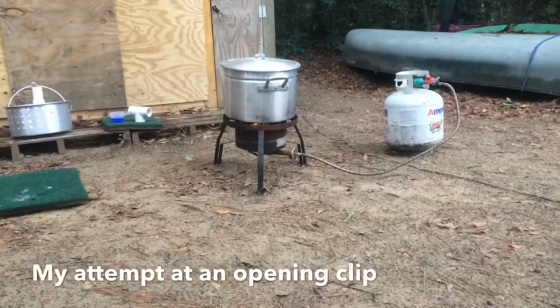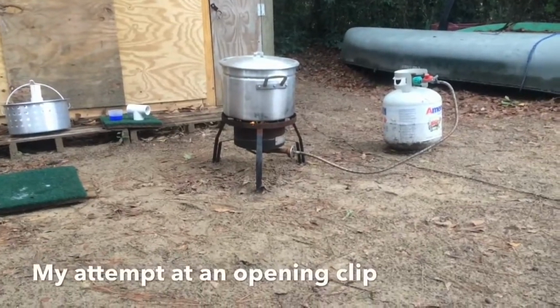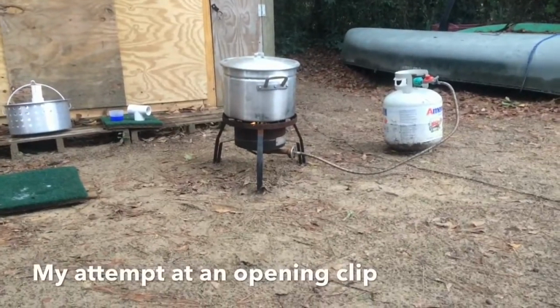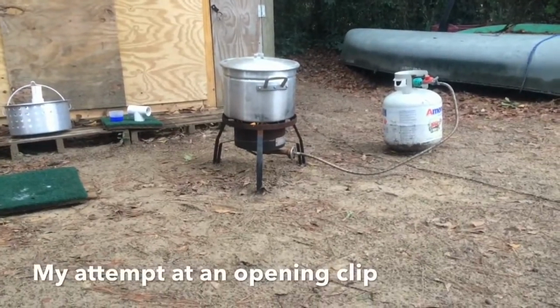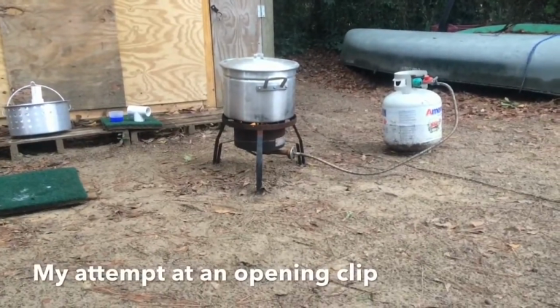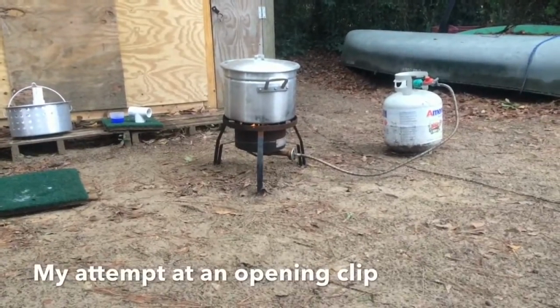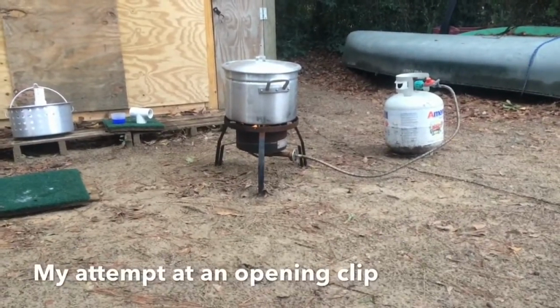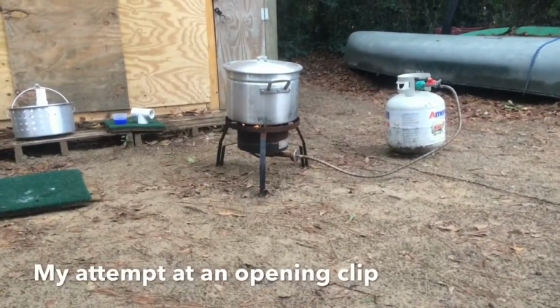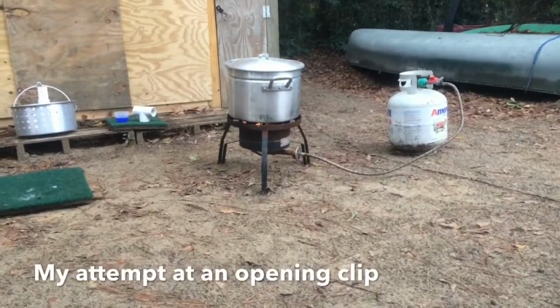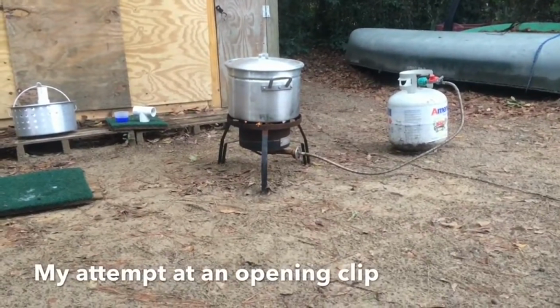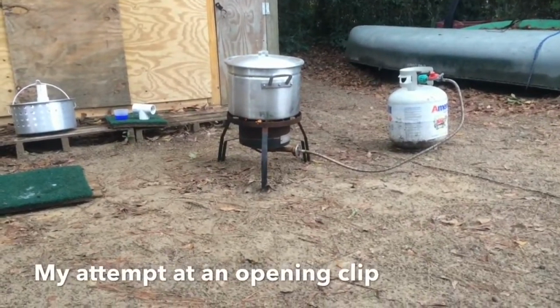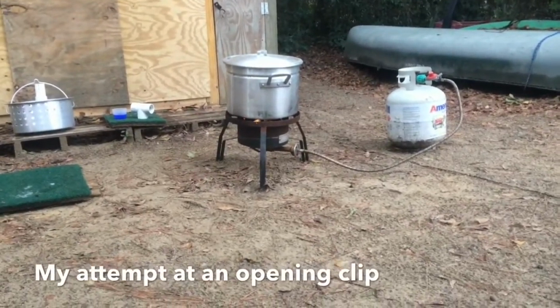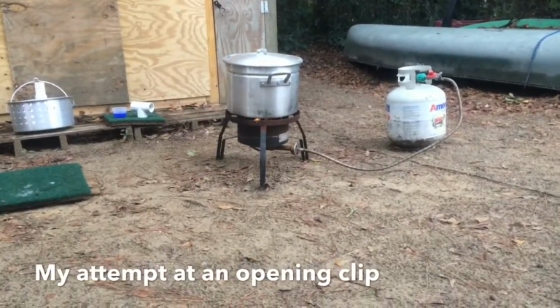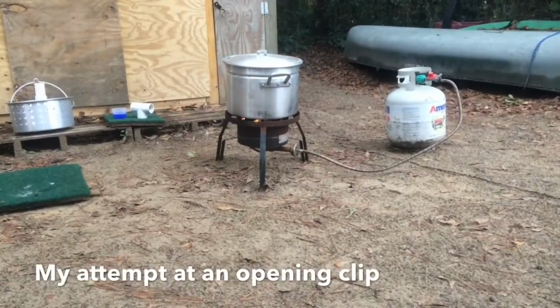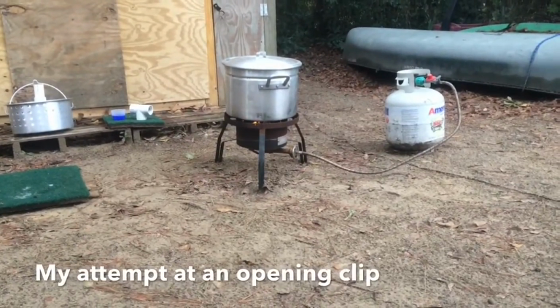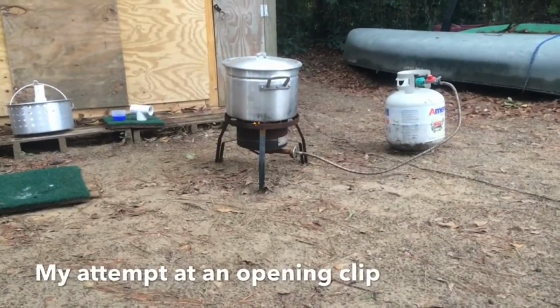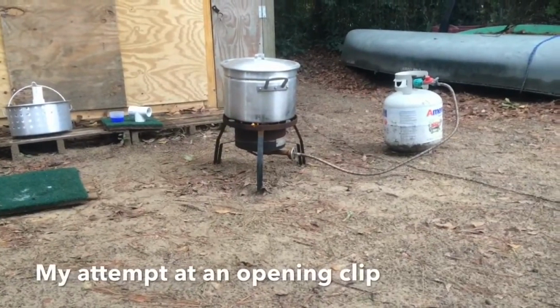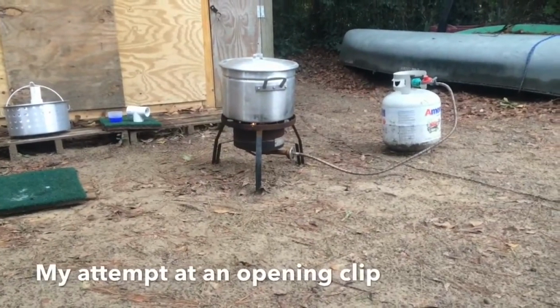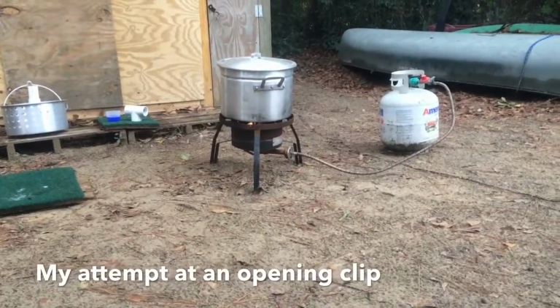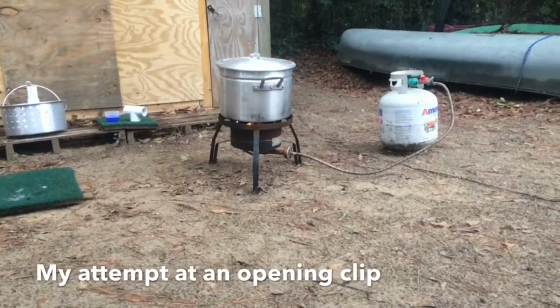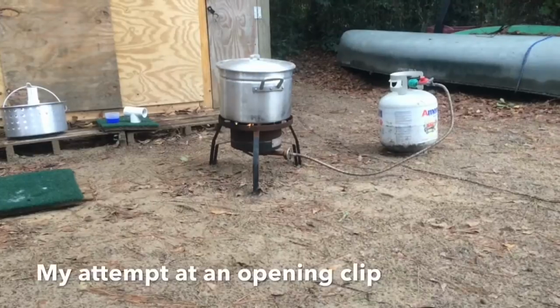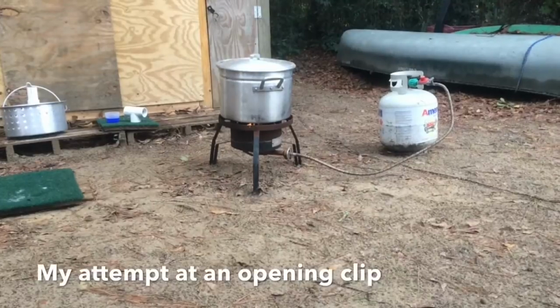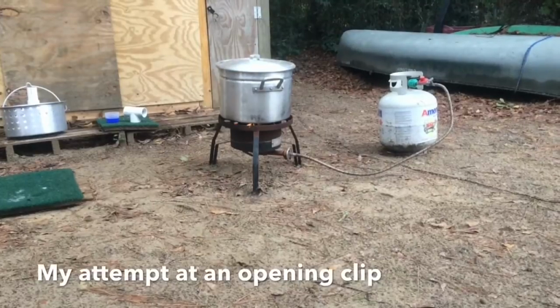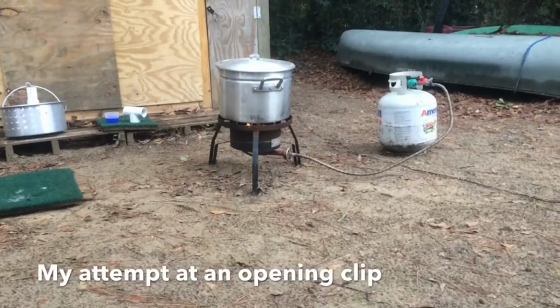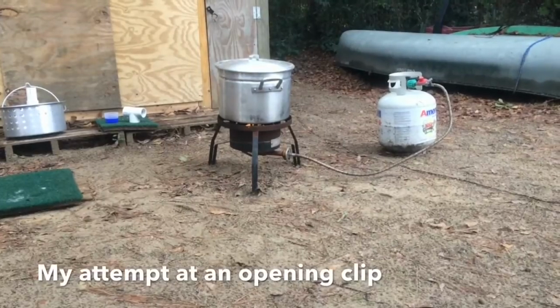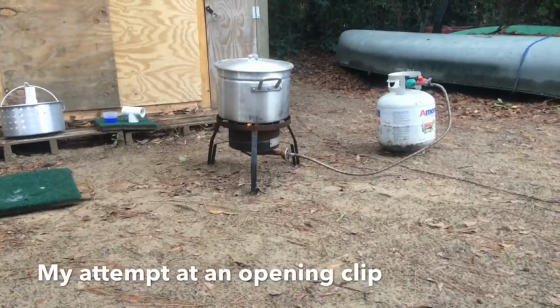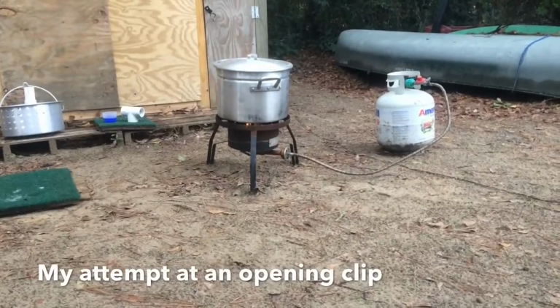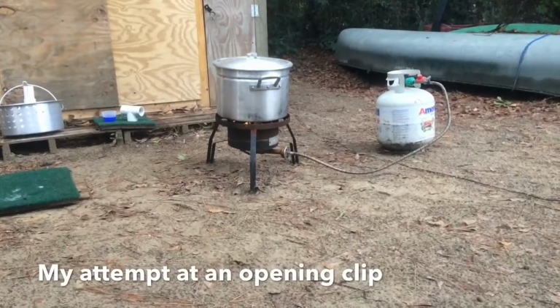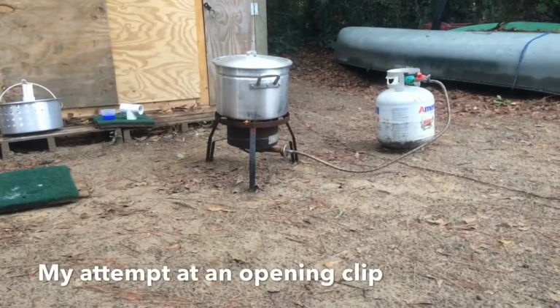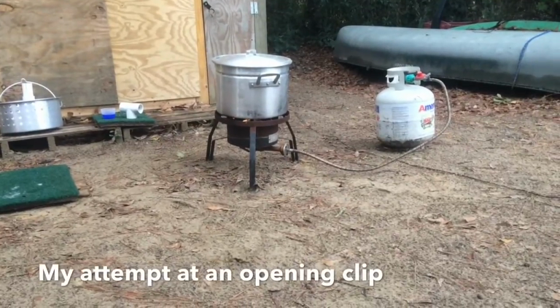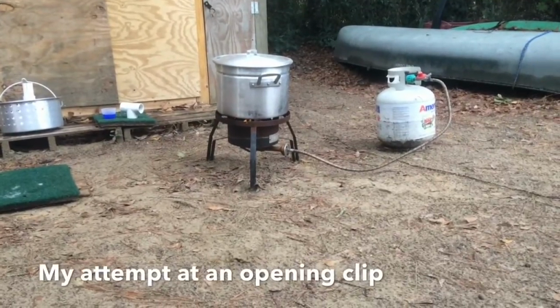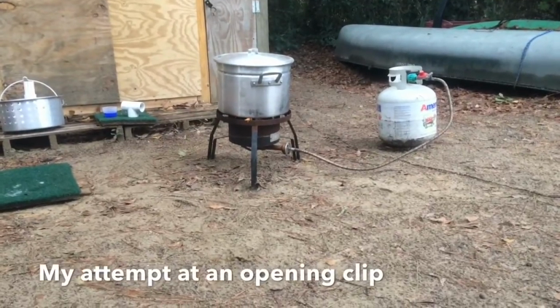Alright YouTube, join me today as we attempt to do some off-grid laundry.